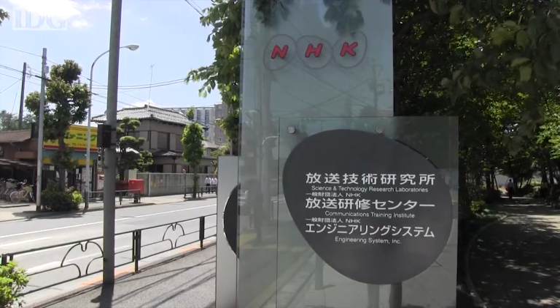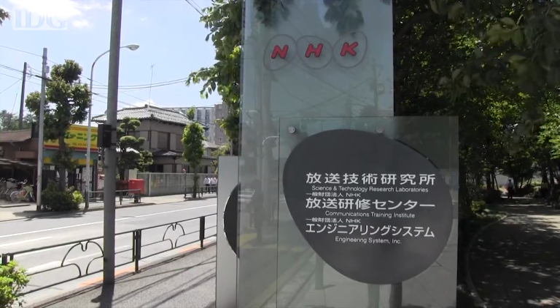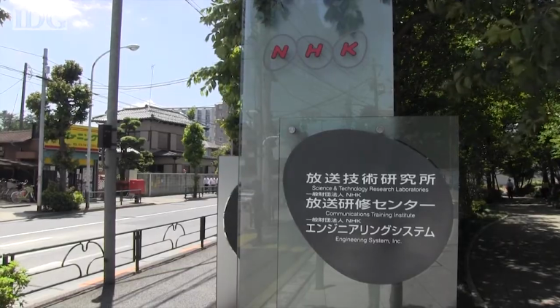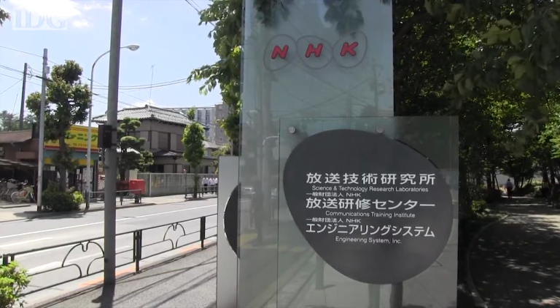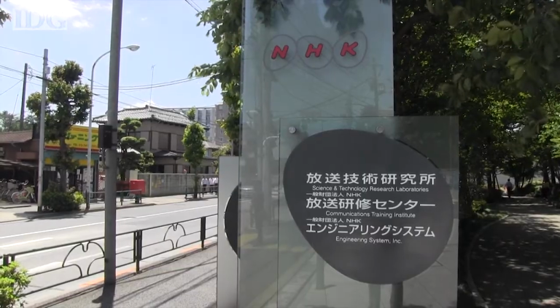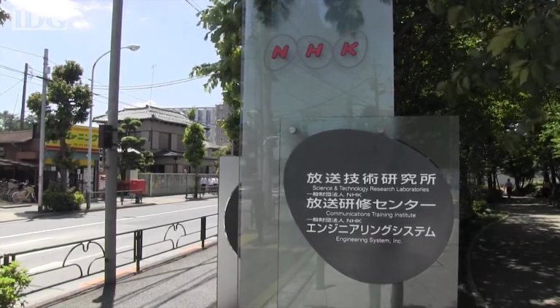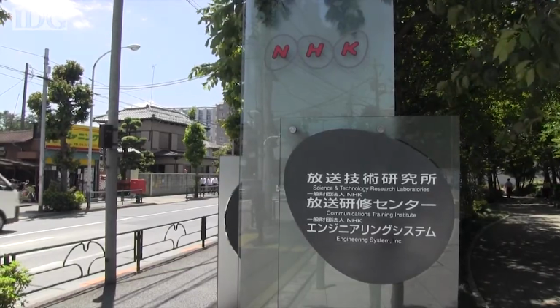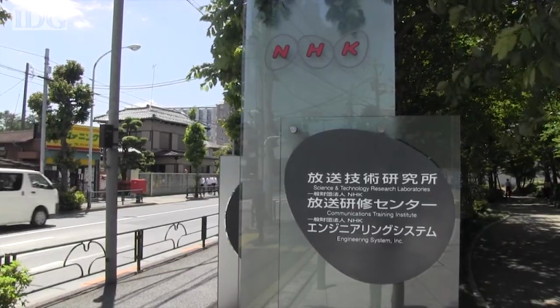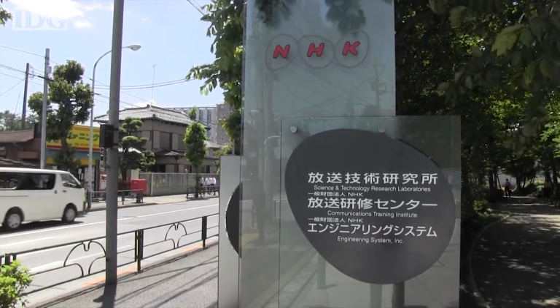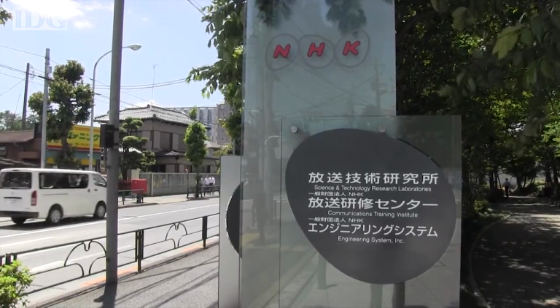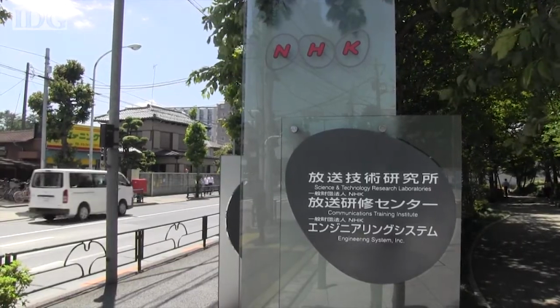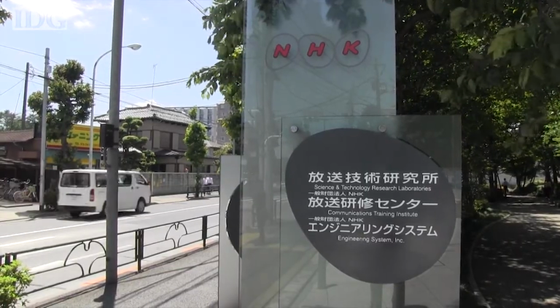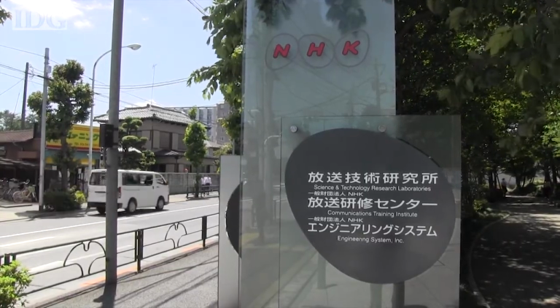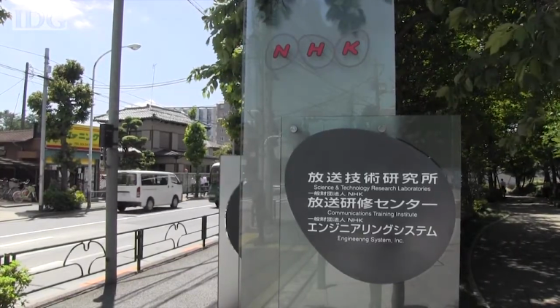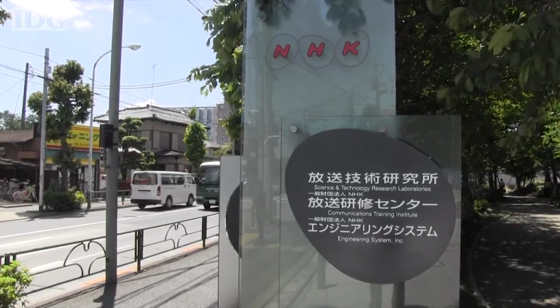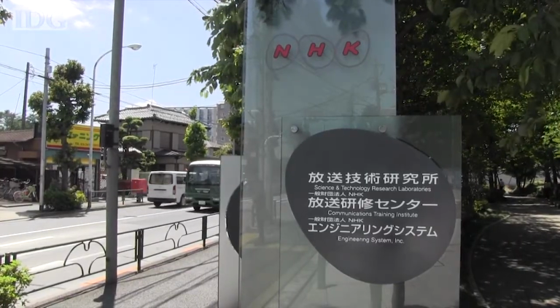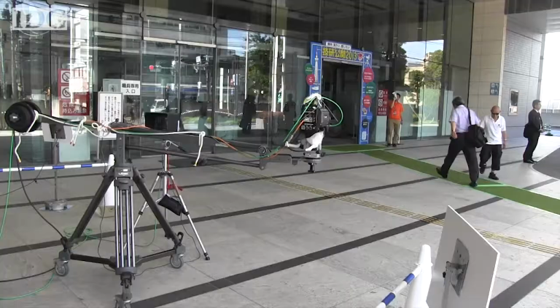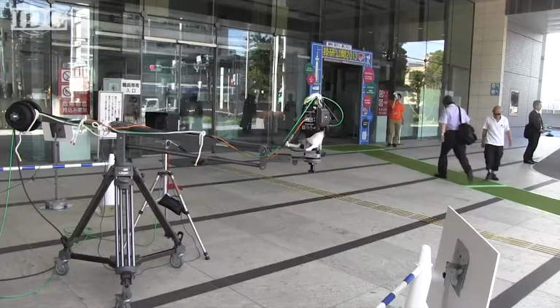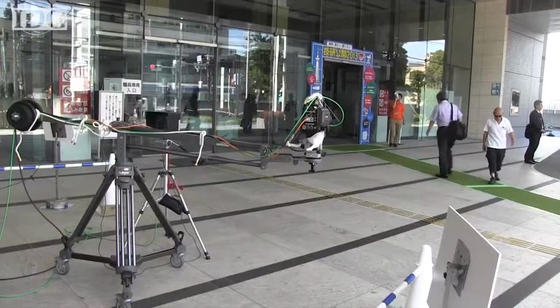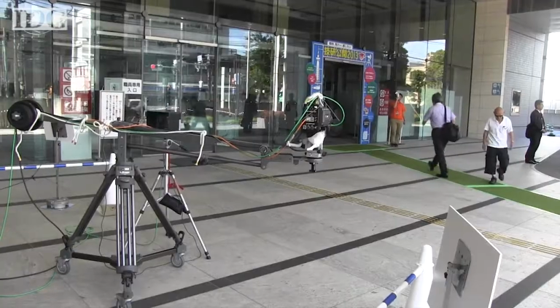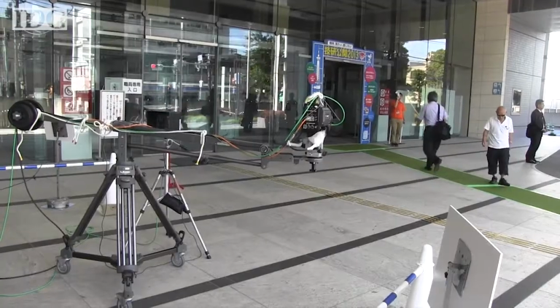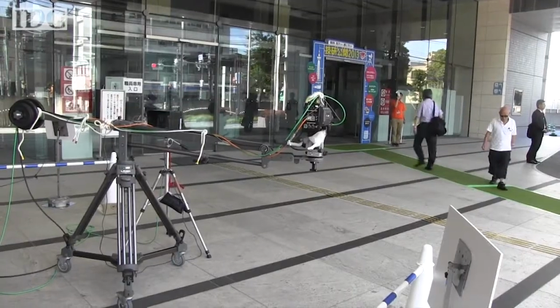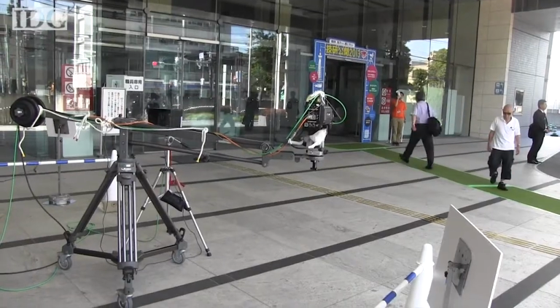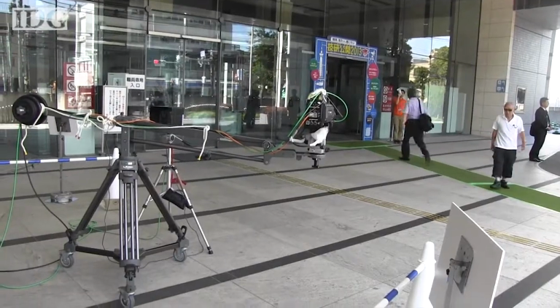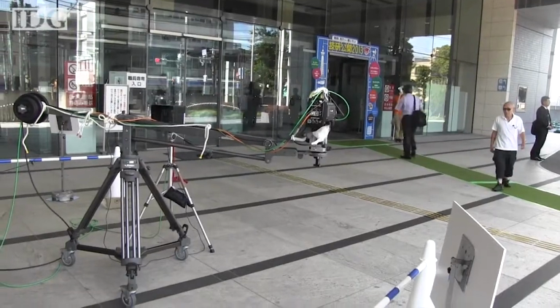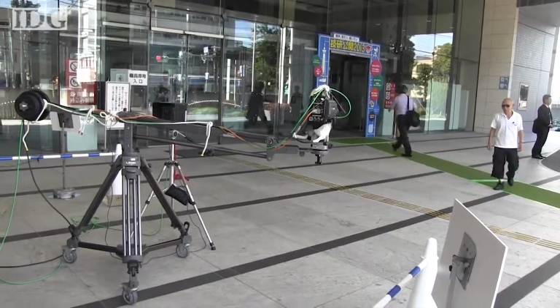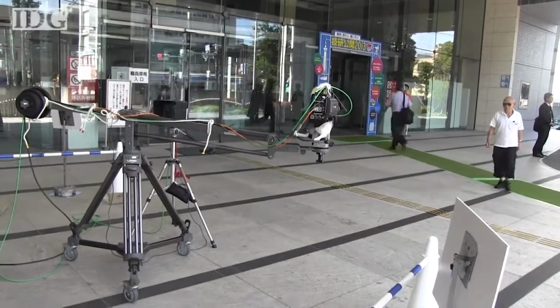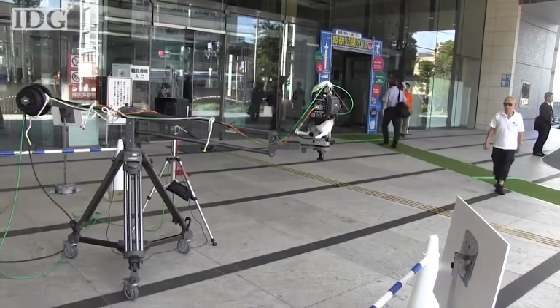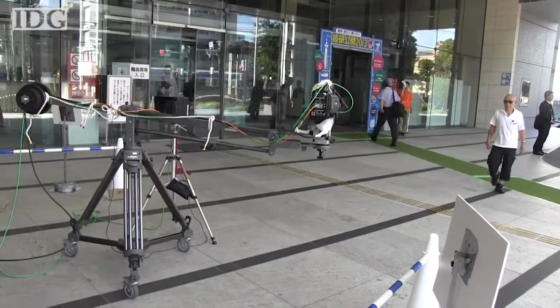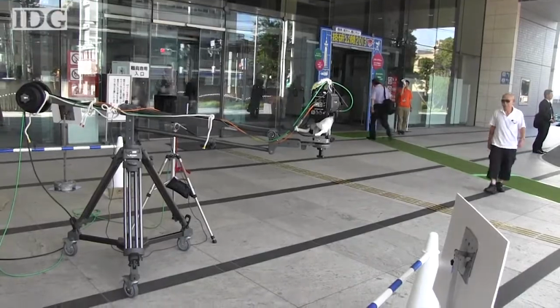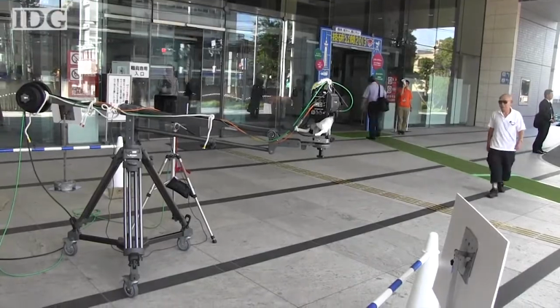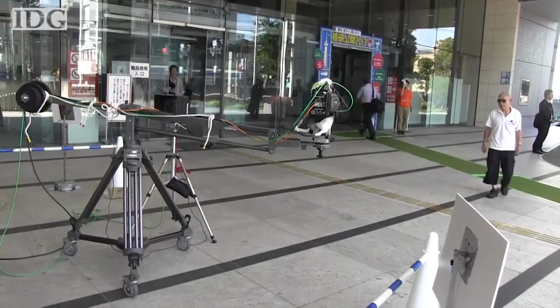Japan's public TV broadcaster NHK held an open house at its research labs outside of Tokyo.